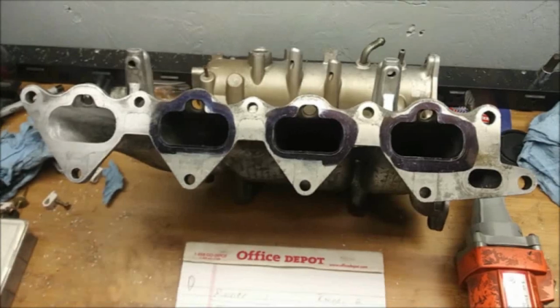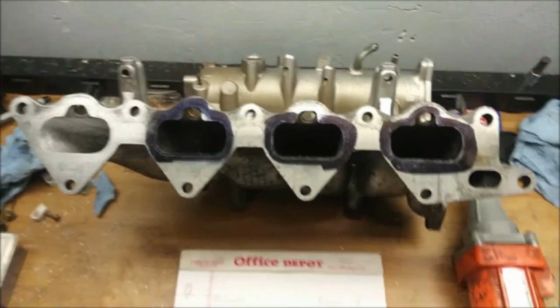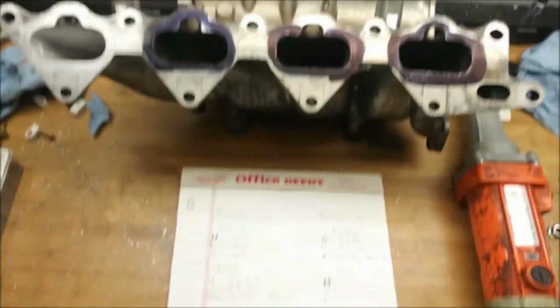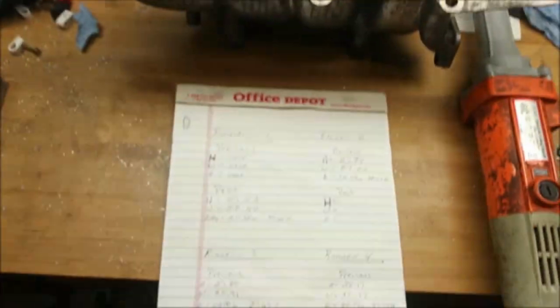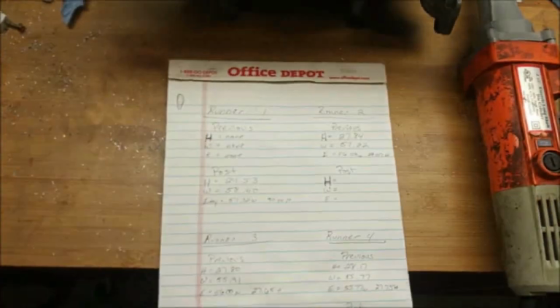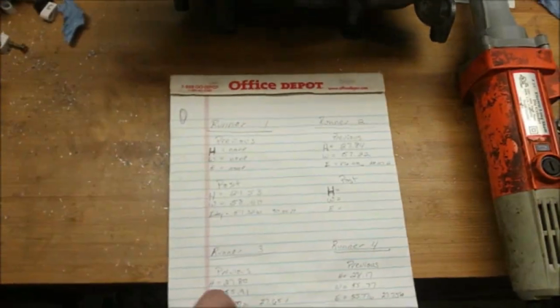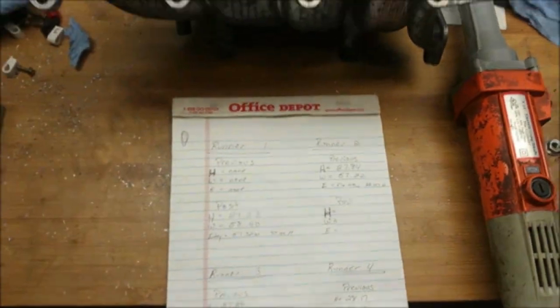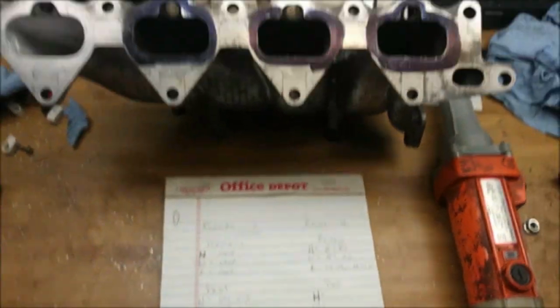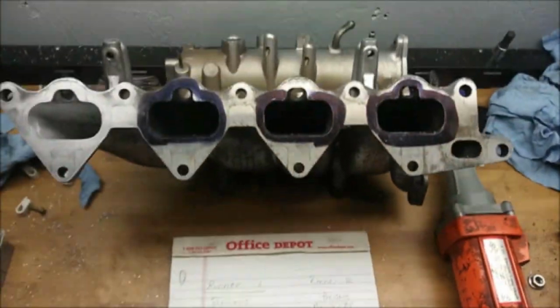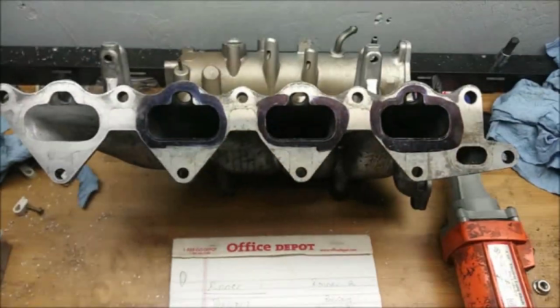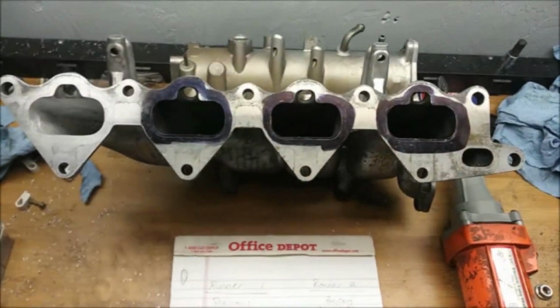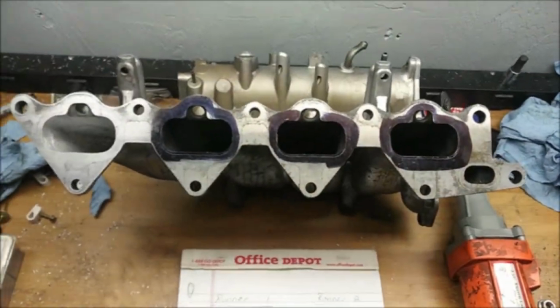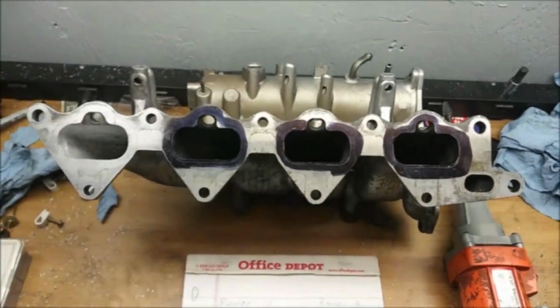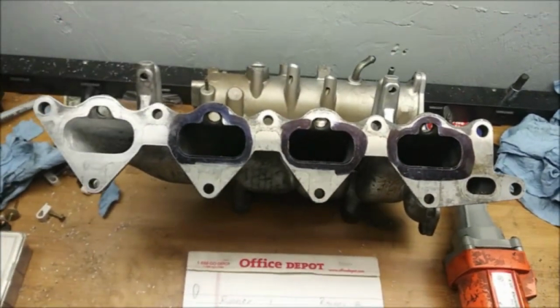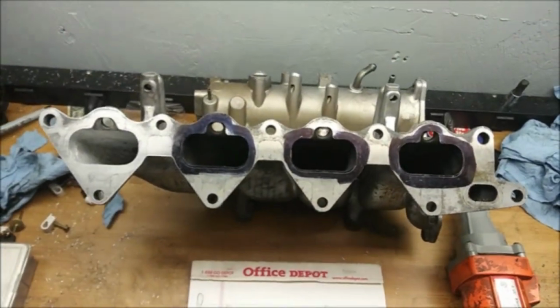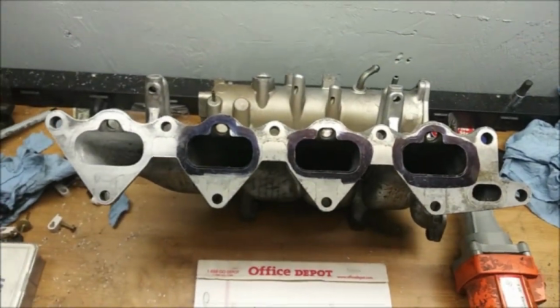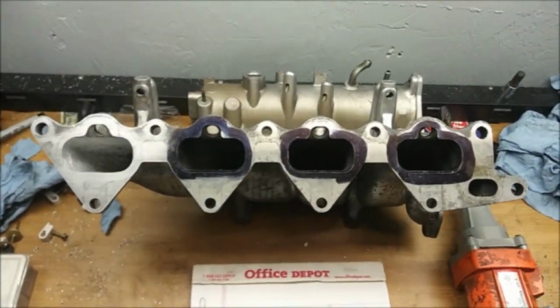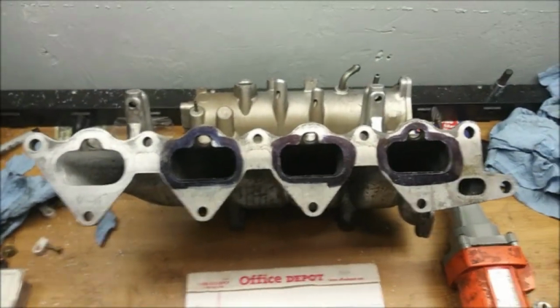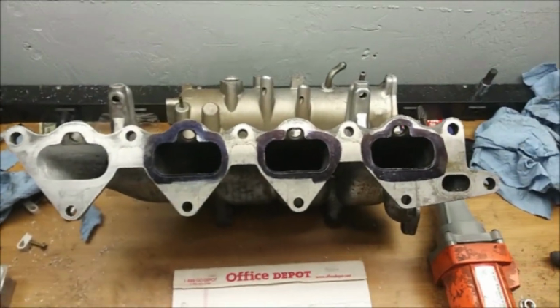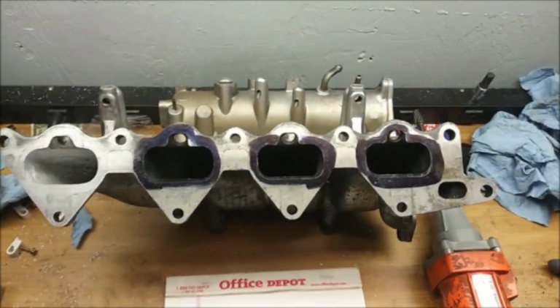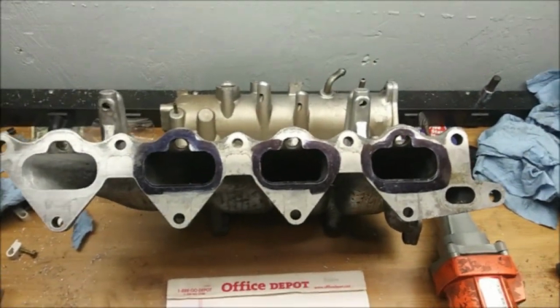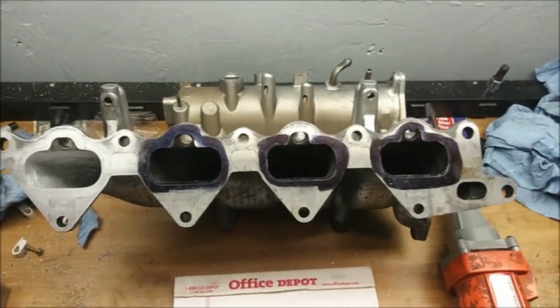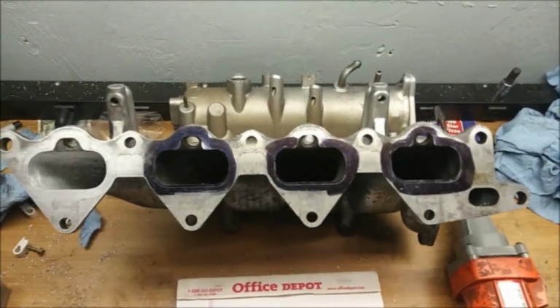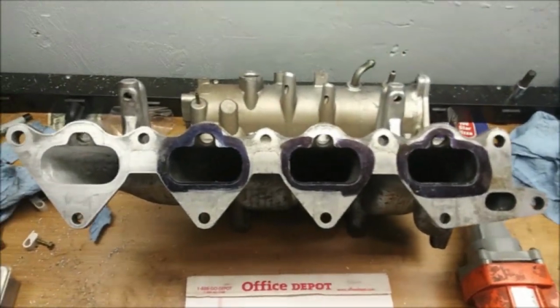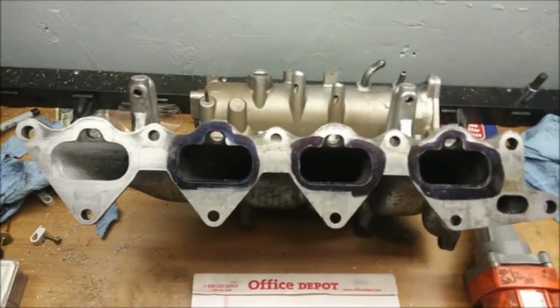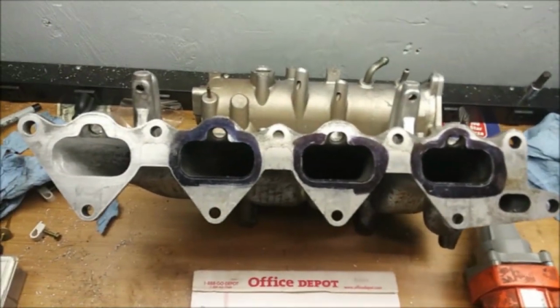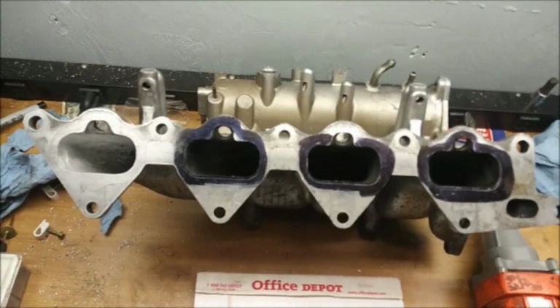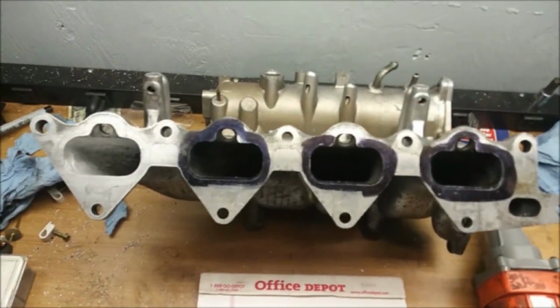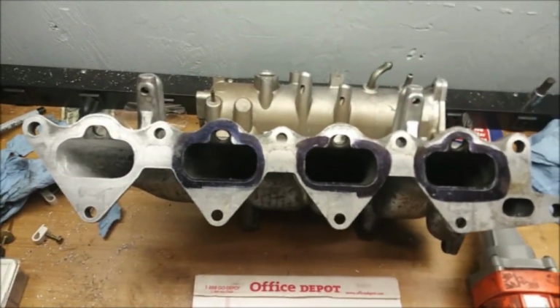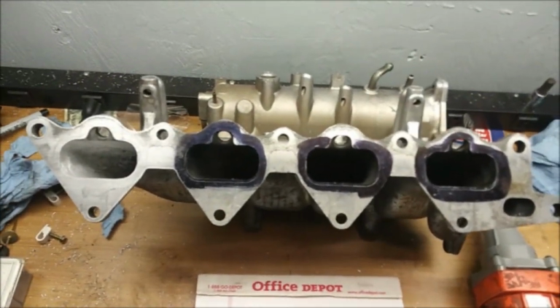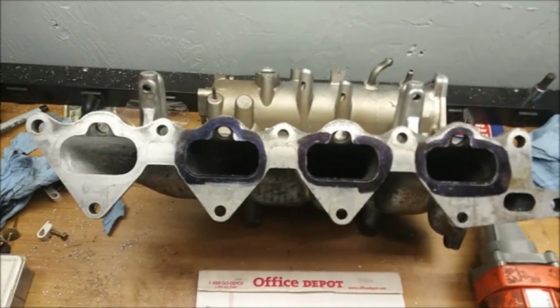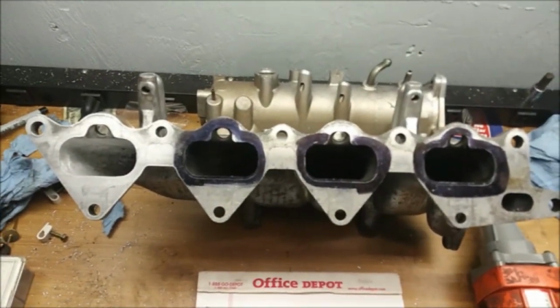Now that we've got our preliminary numbers down, let's go ahead and make some chips.